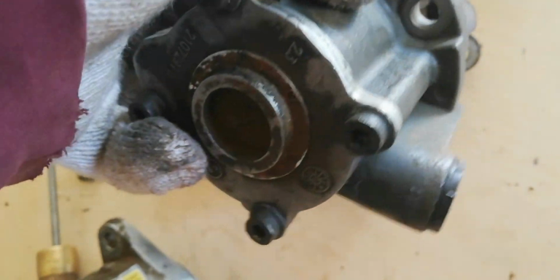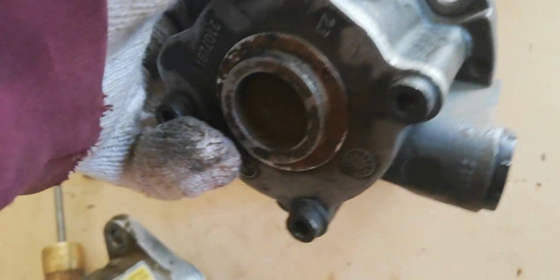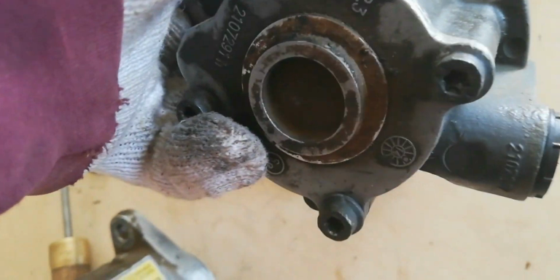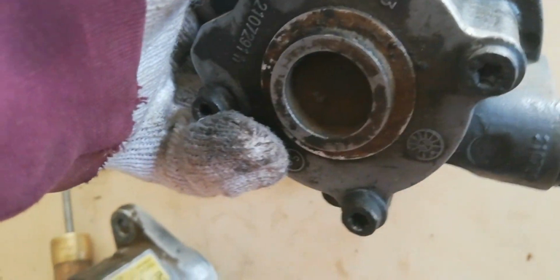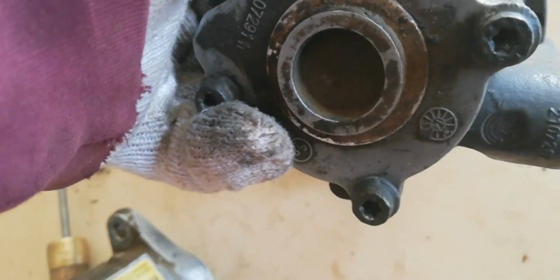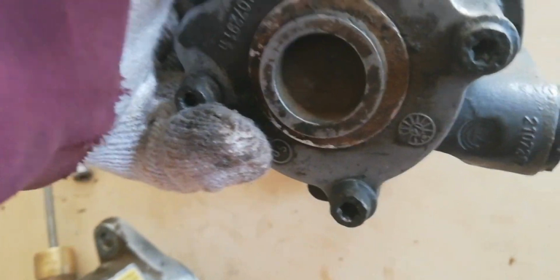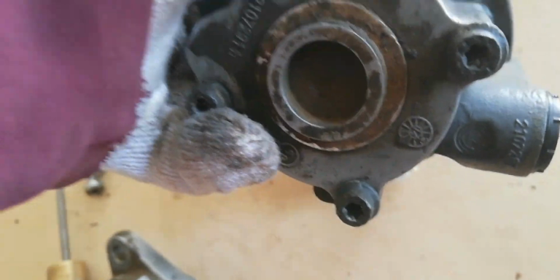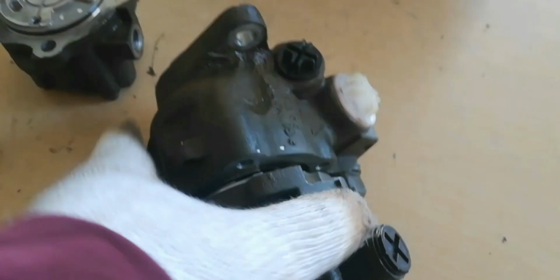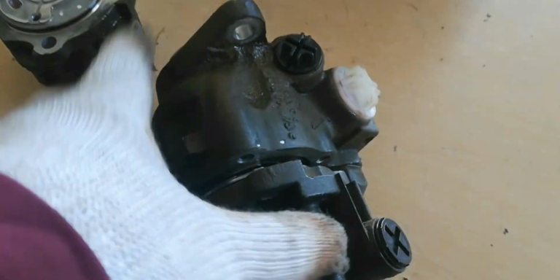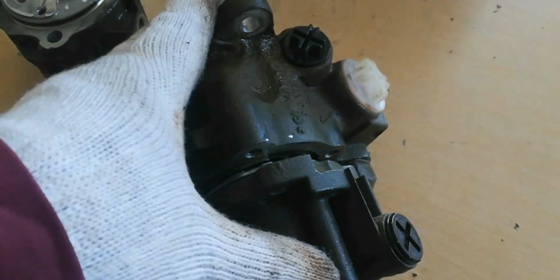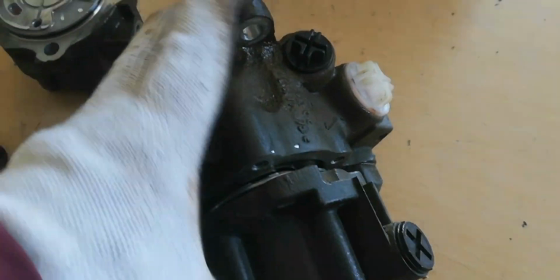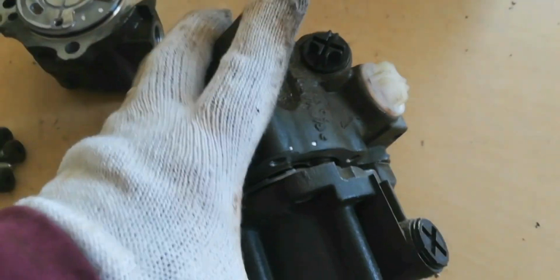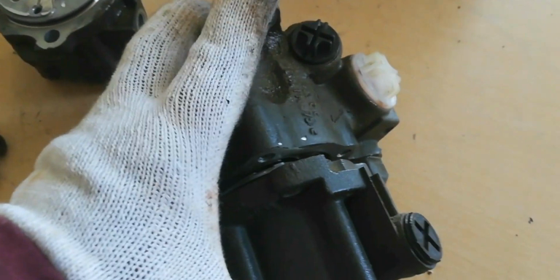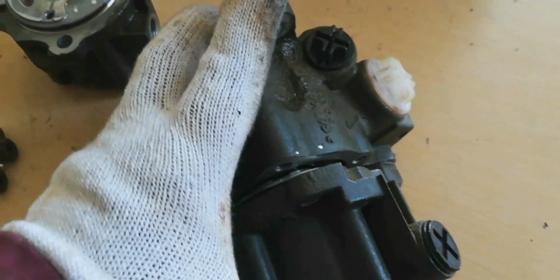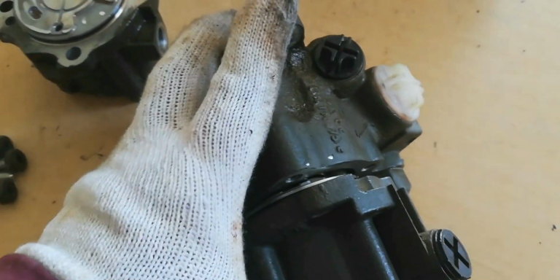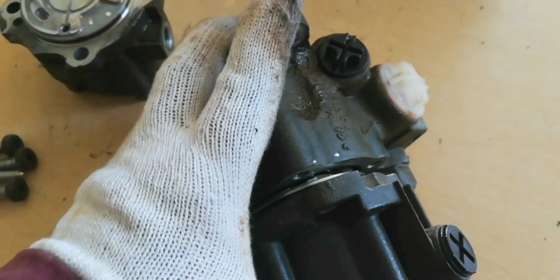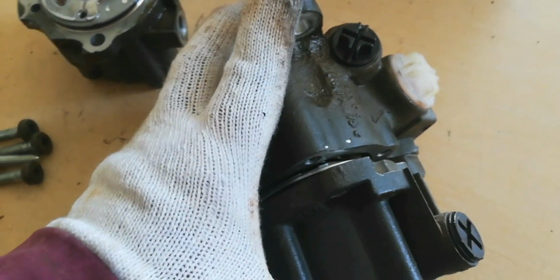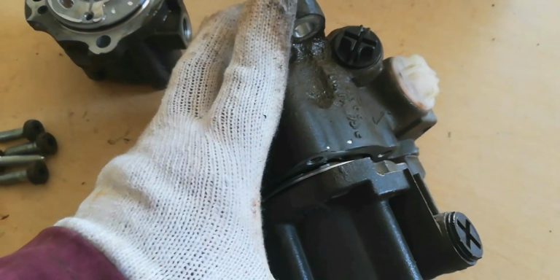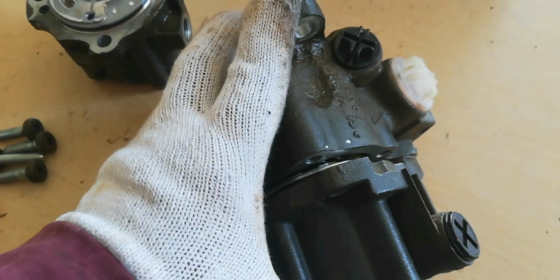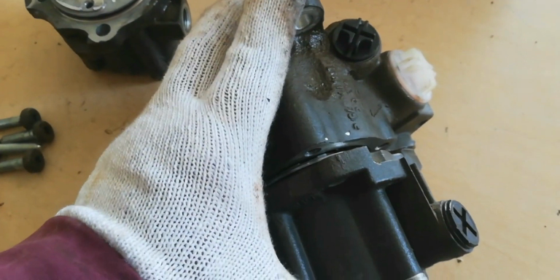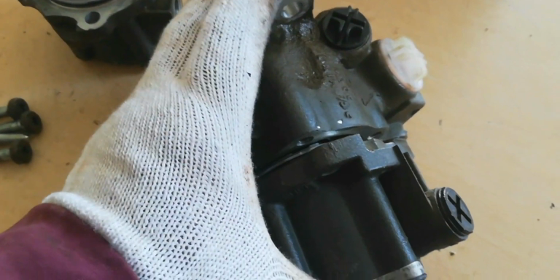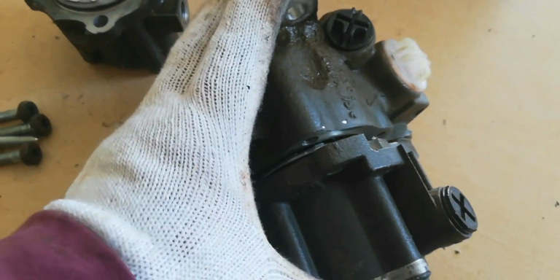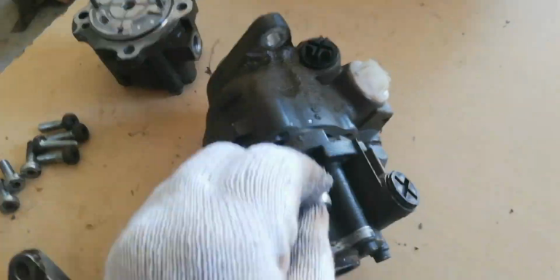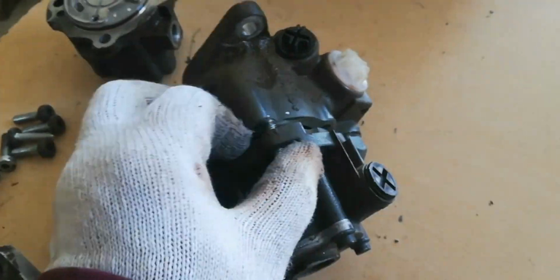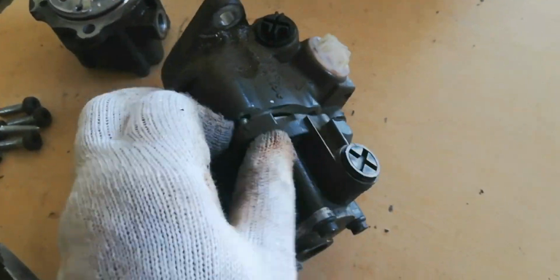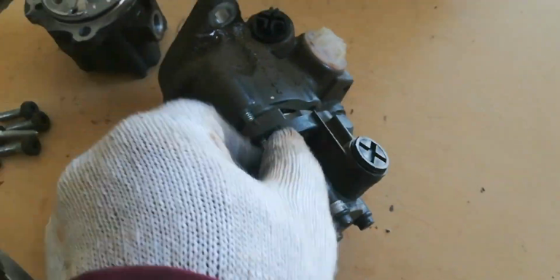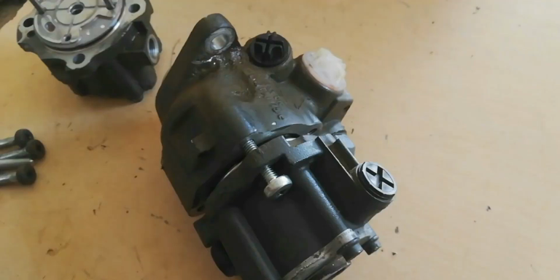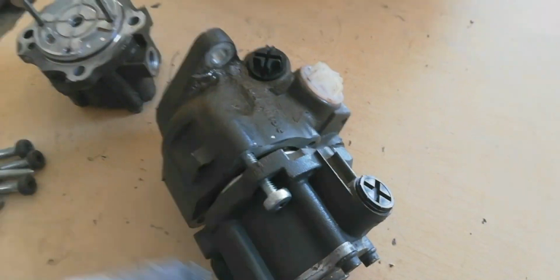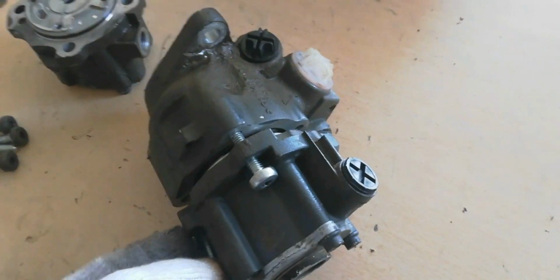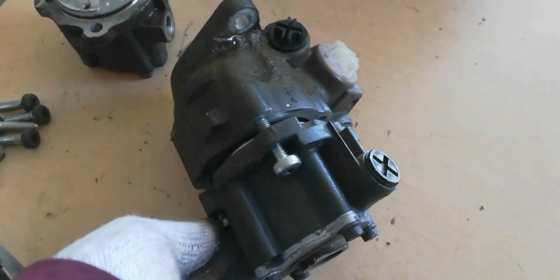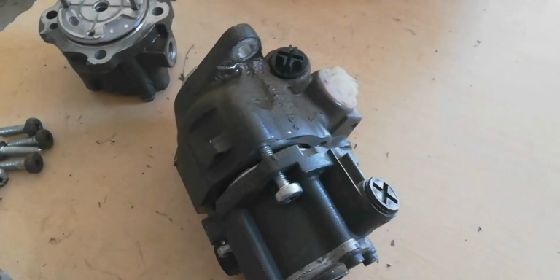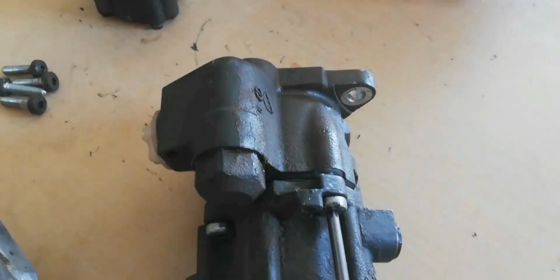Remember that you can just replace the fuel pump if the steering pump is having a good output pressure.